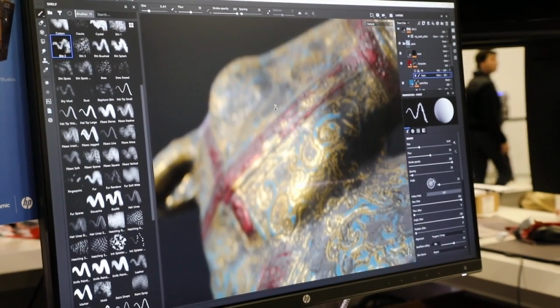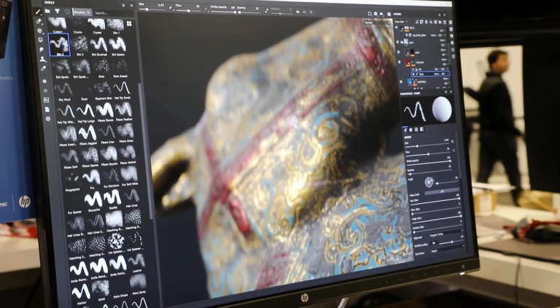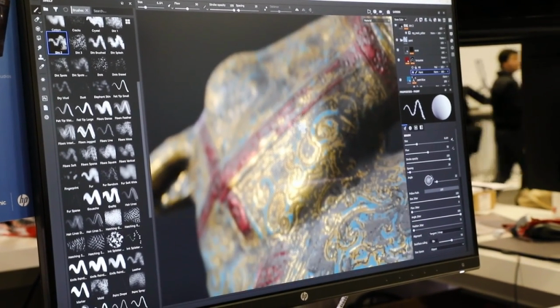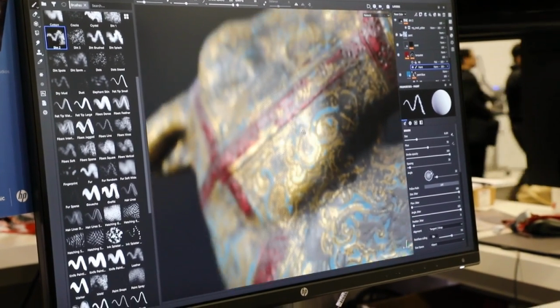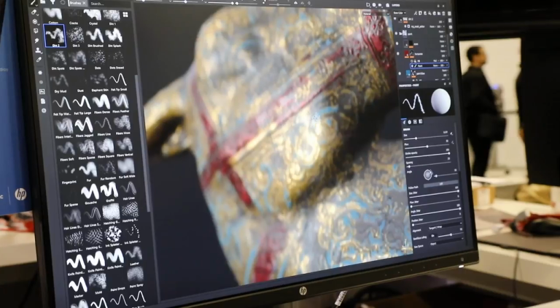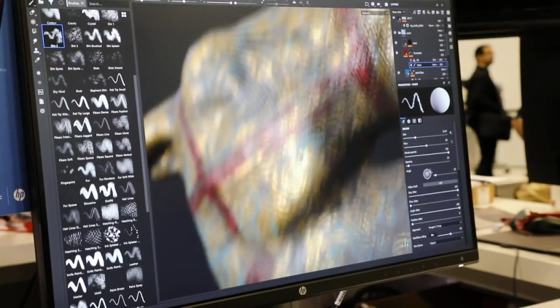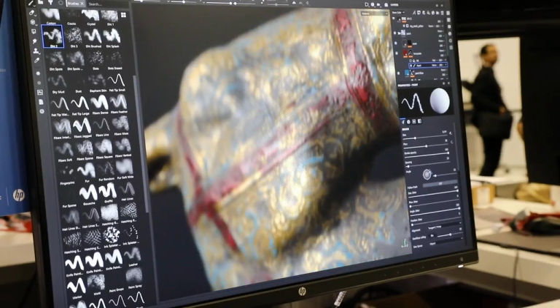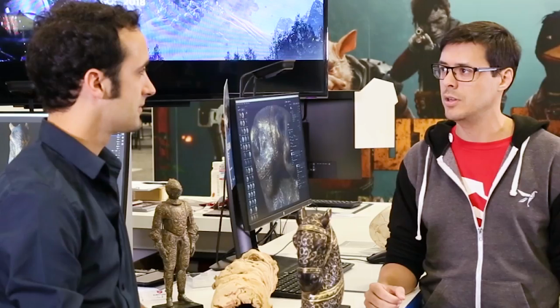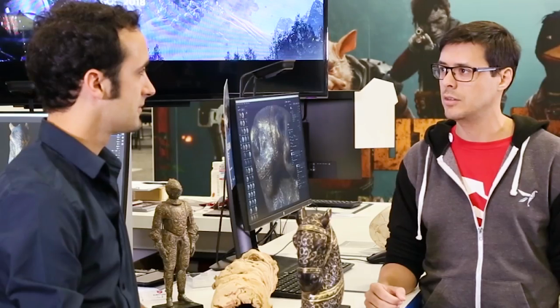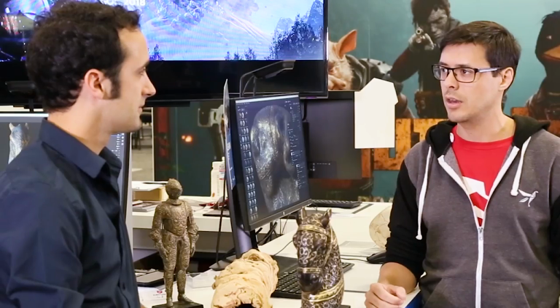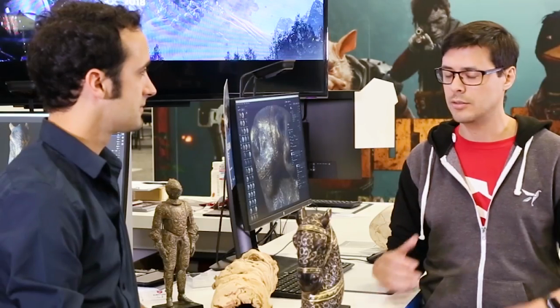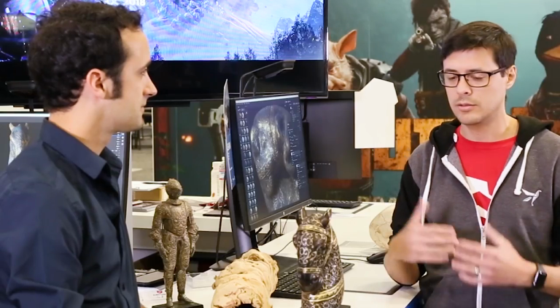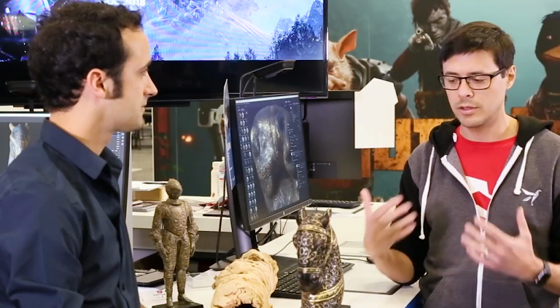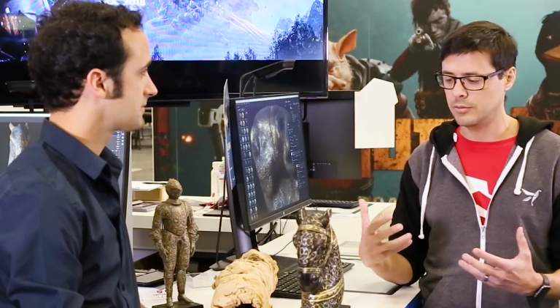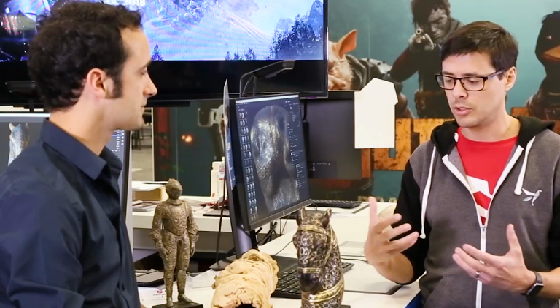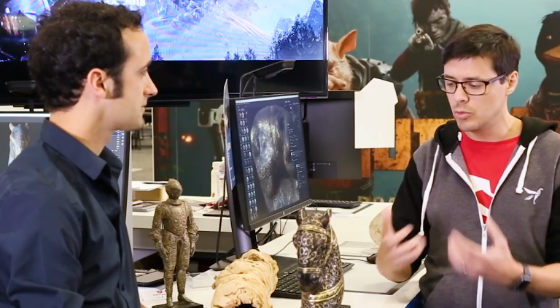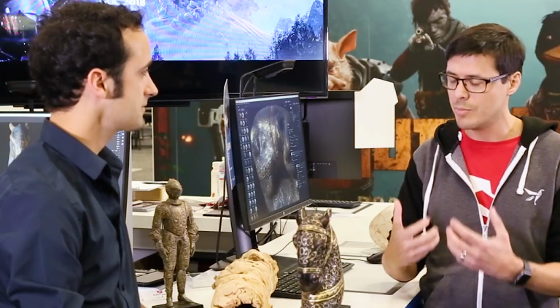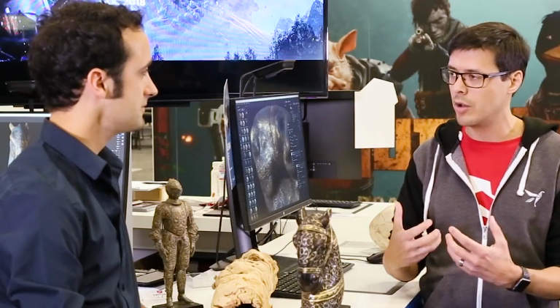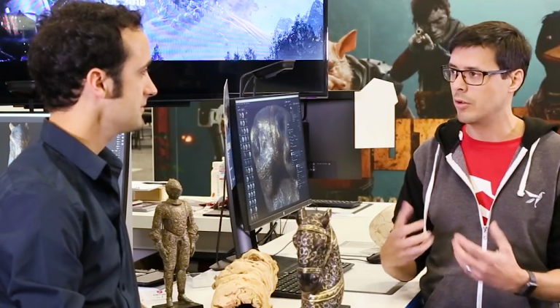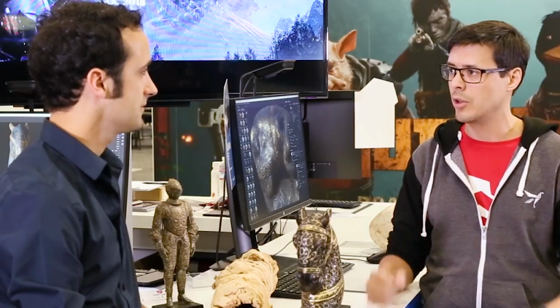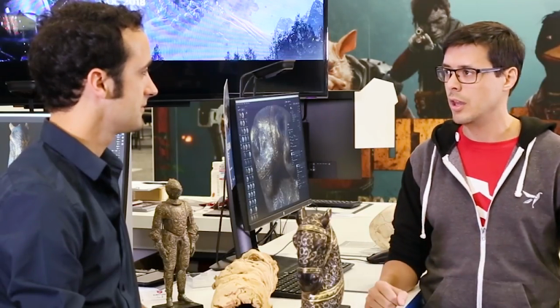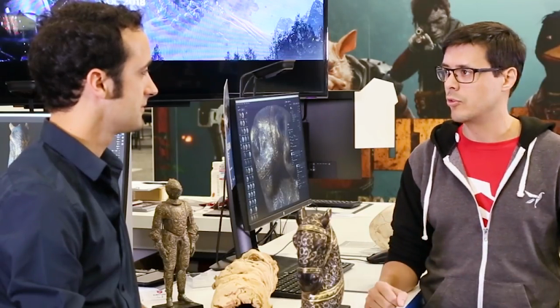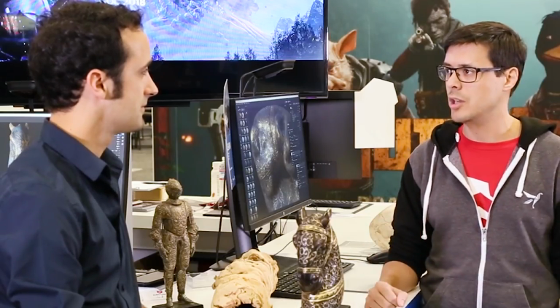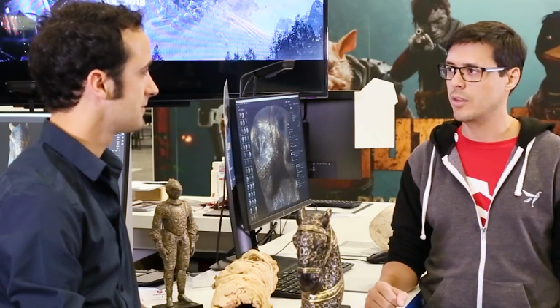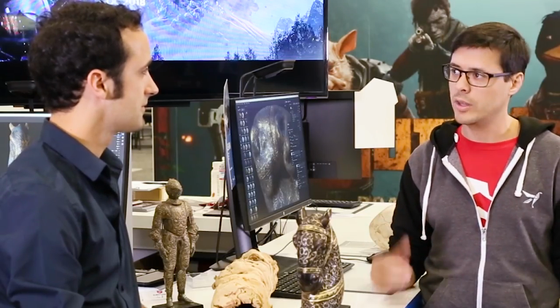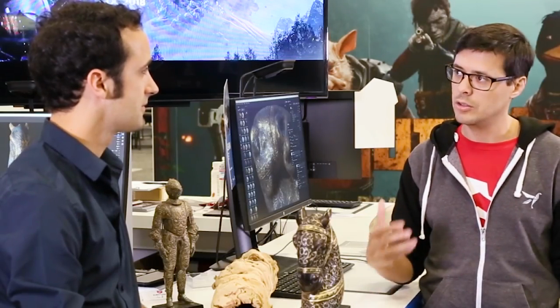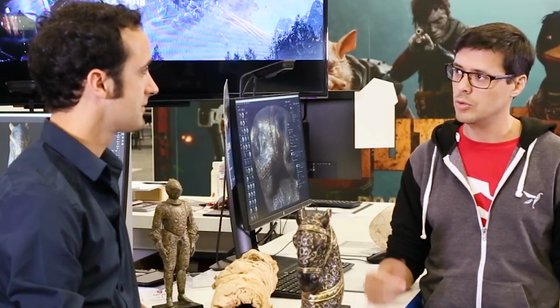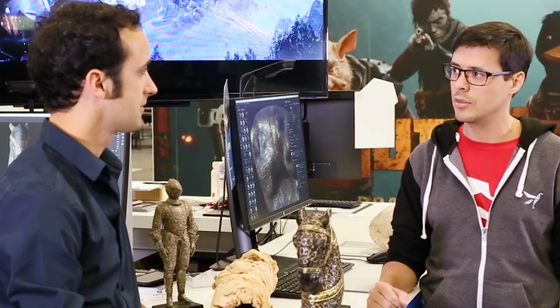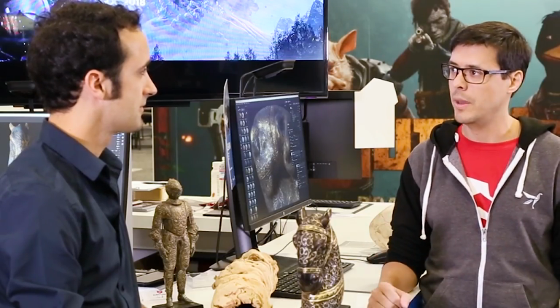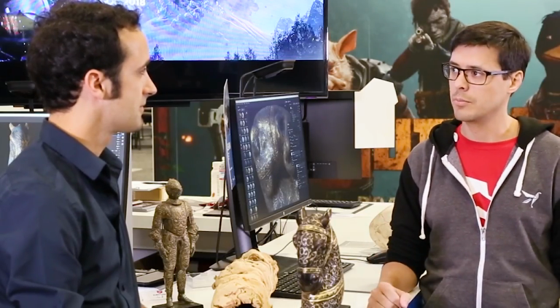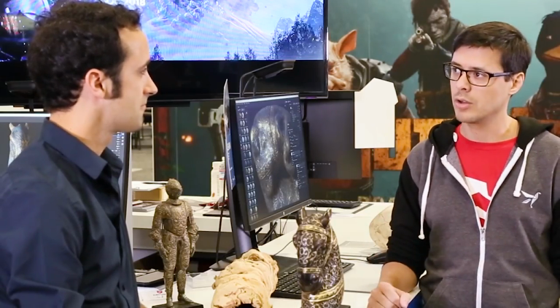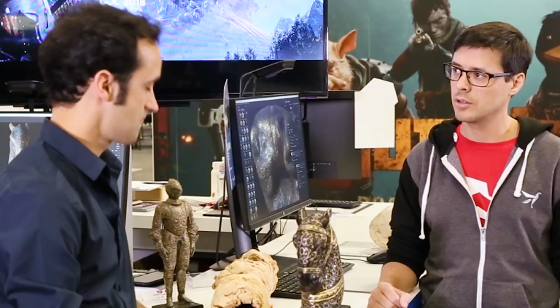The data that you're going to pull from that 3D scan is a huge amount of information that we can use in the painting process.